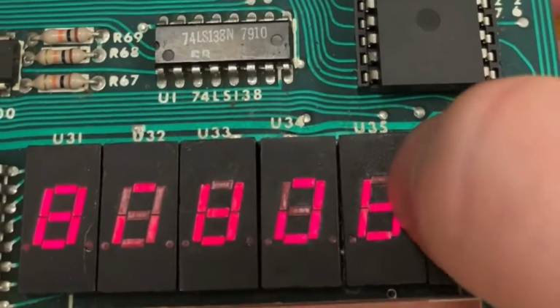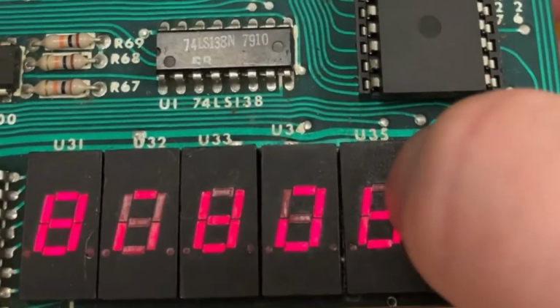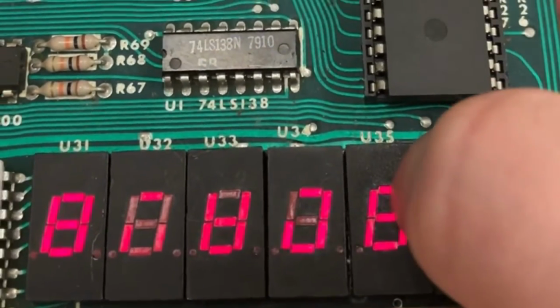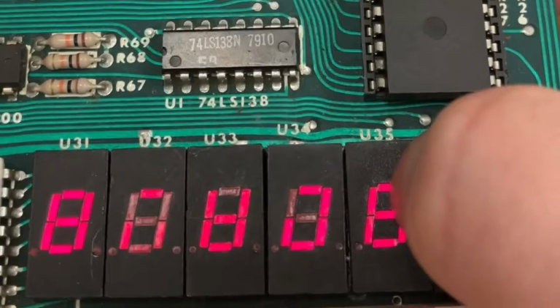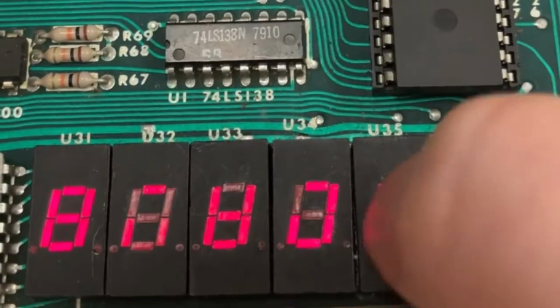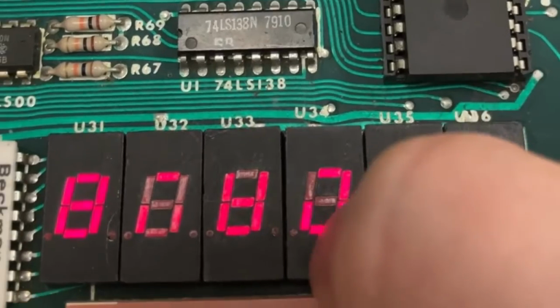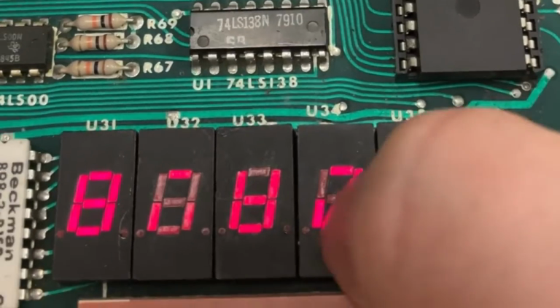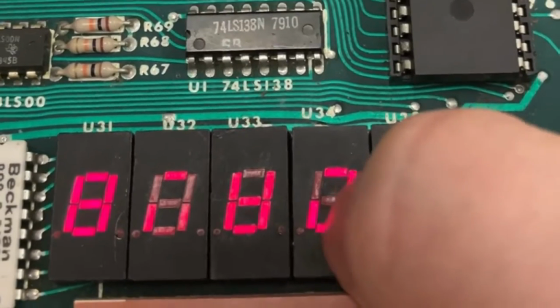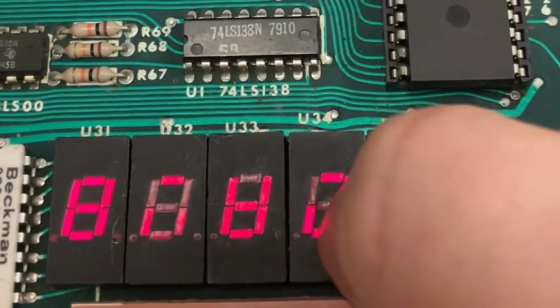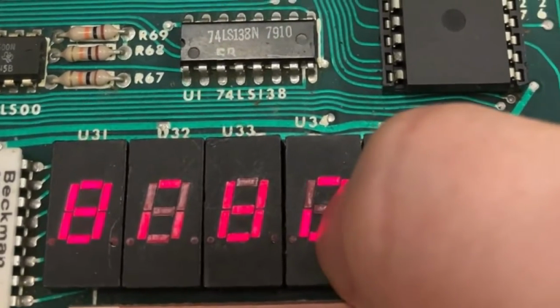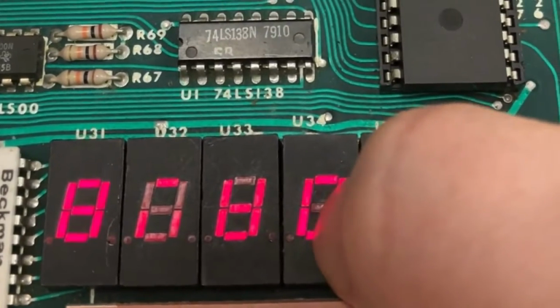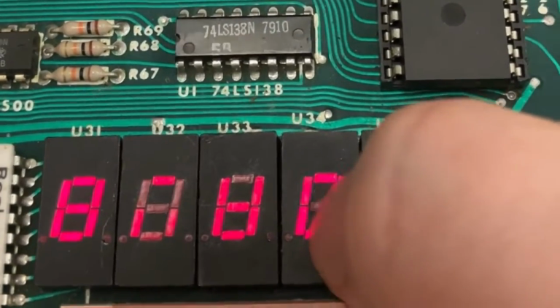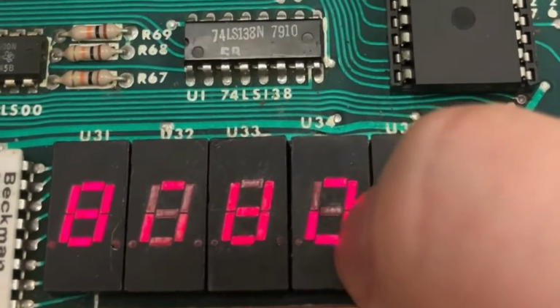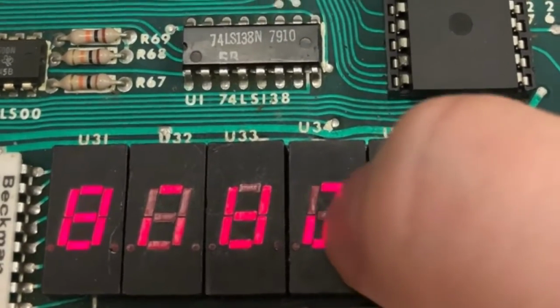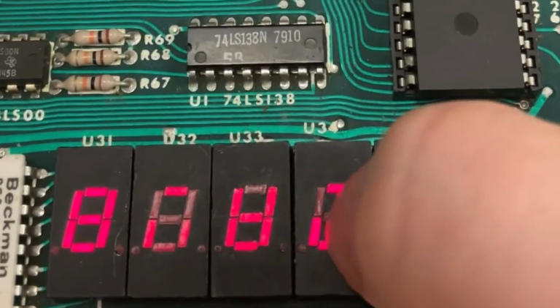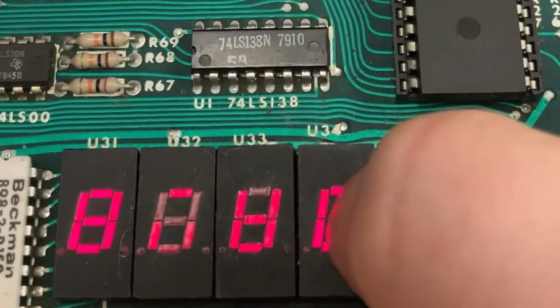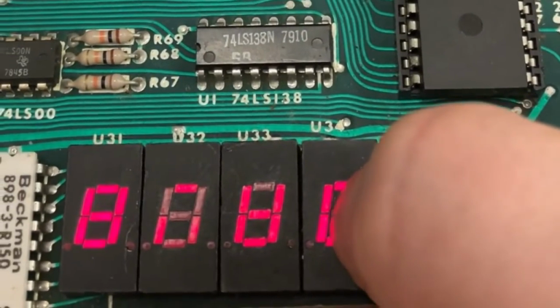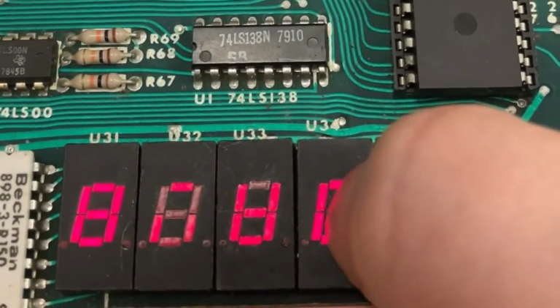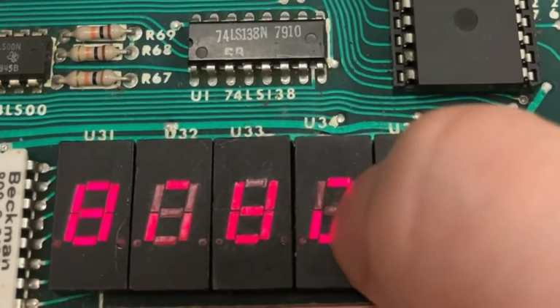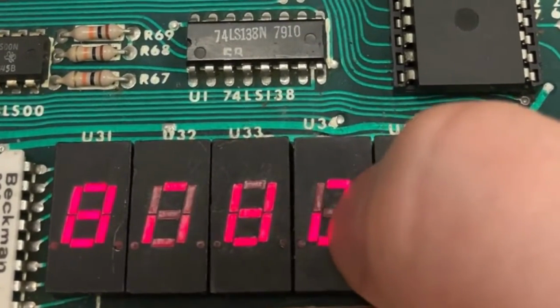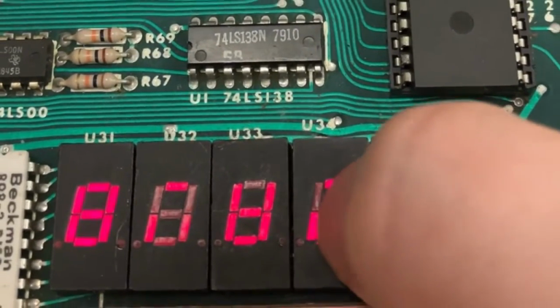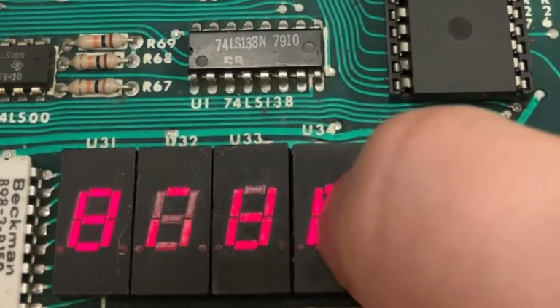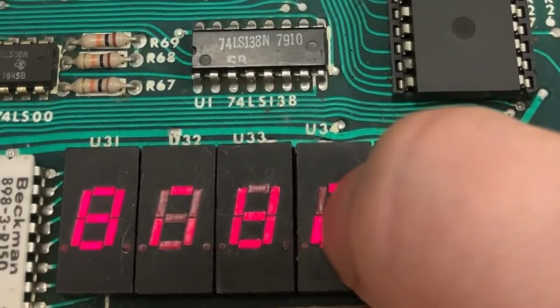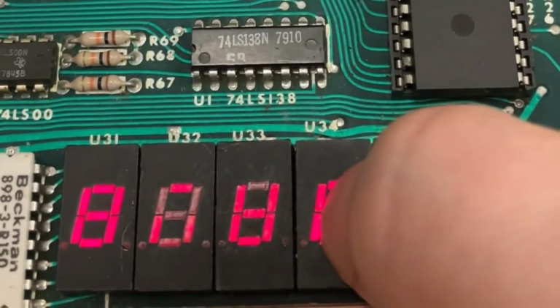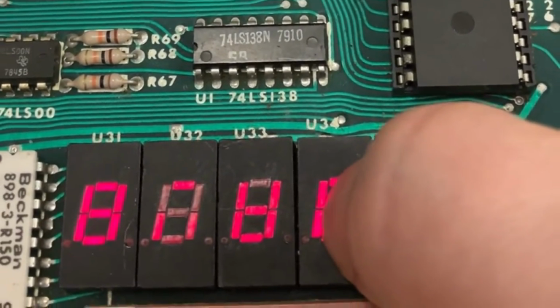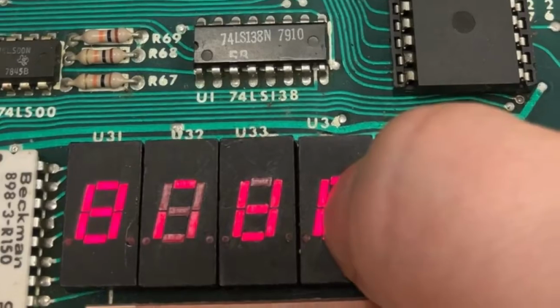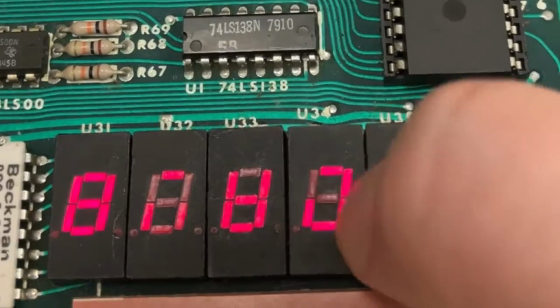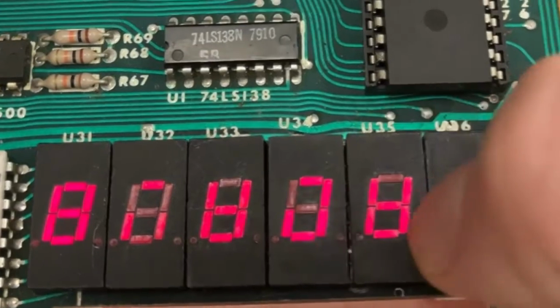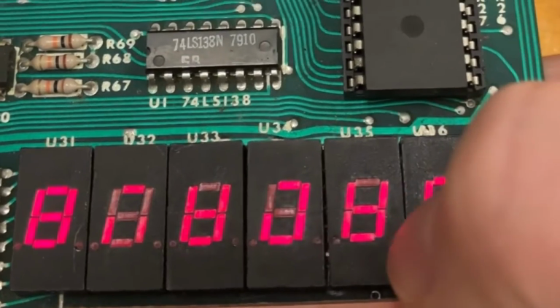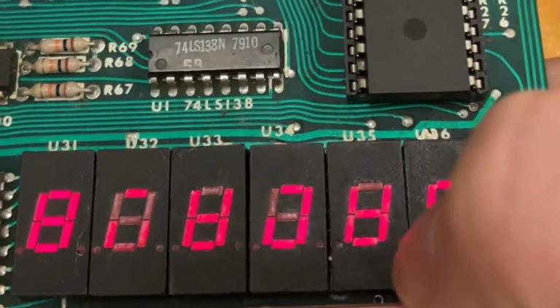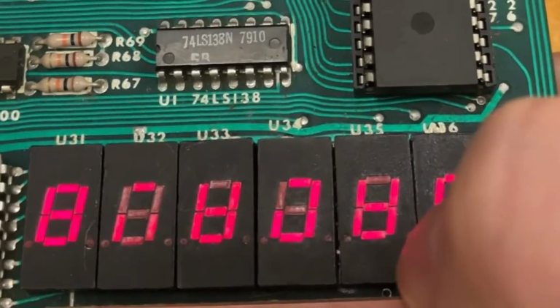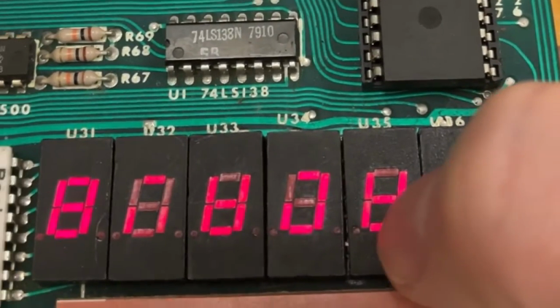Come back here. Let's see if I can do it here. Yep, there — it made something. So when I press down, stuff appears.